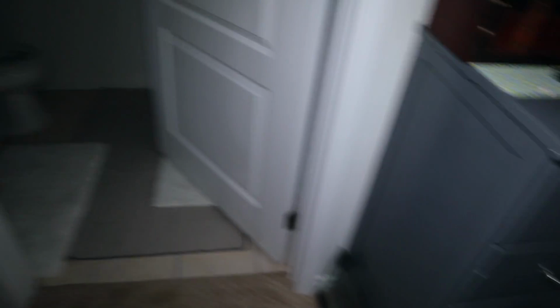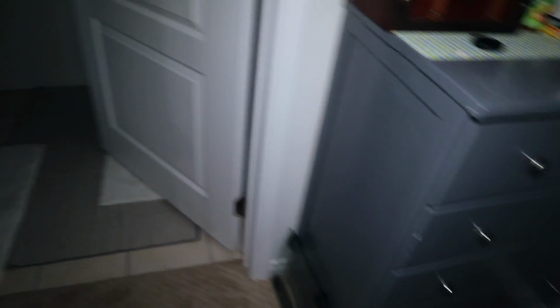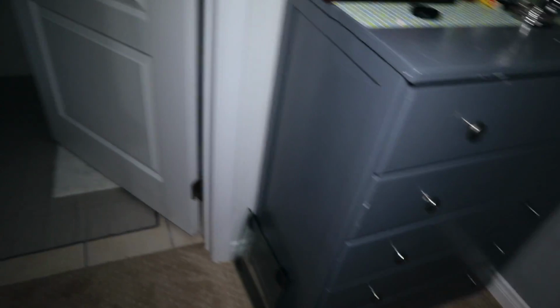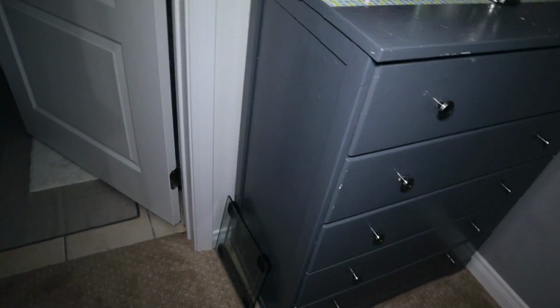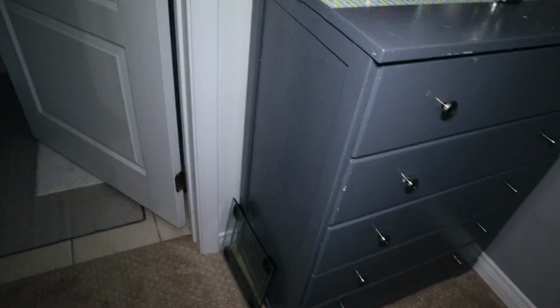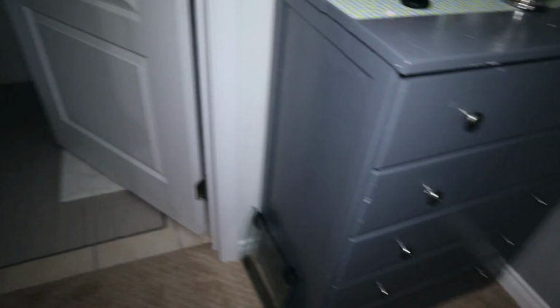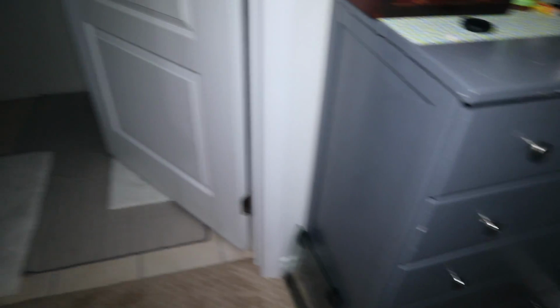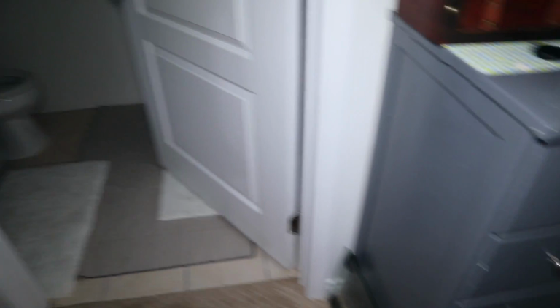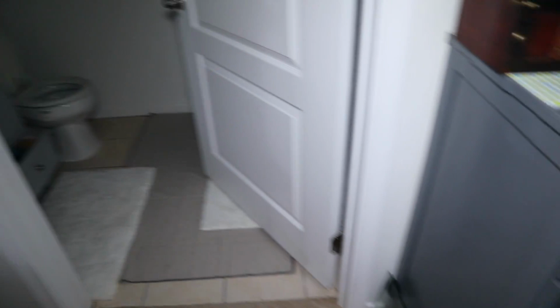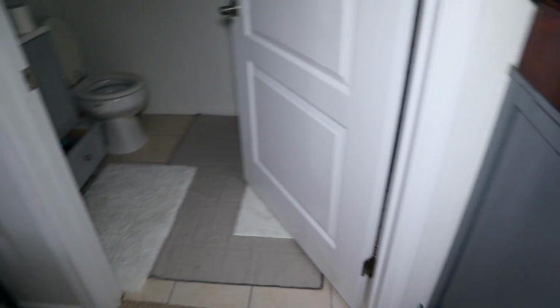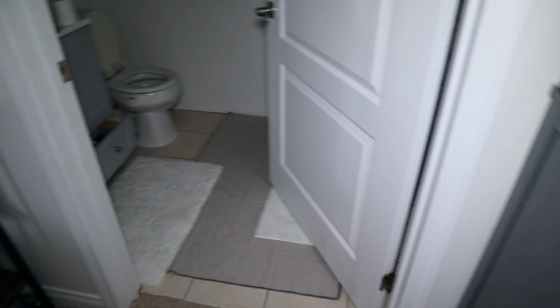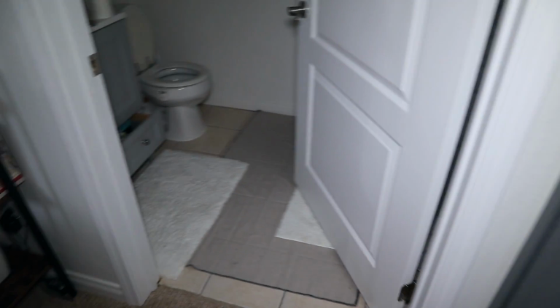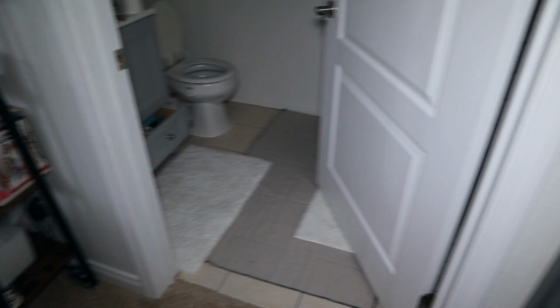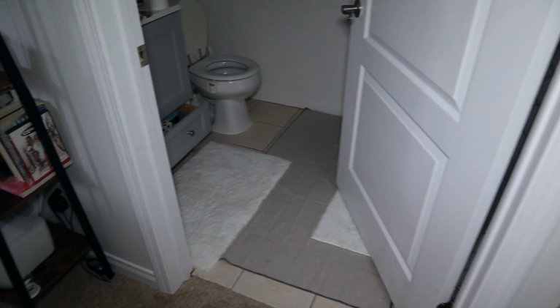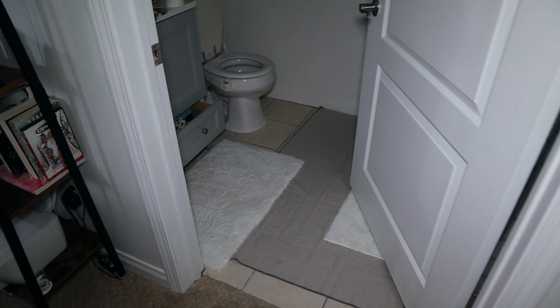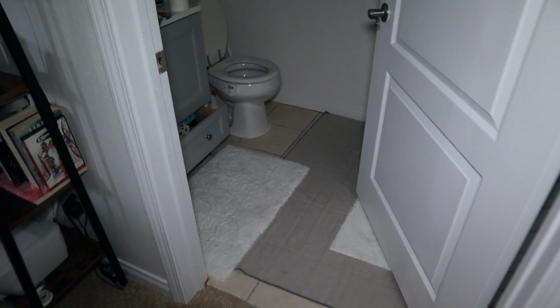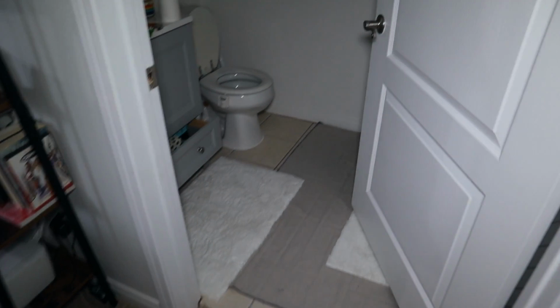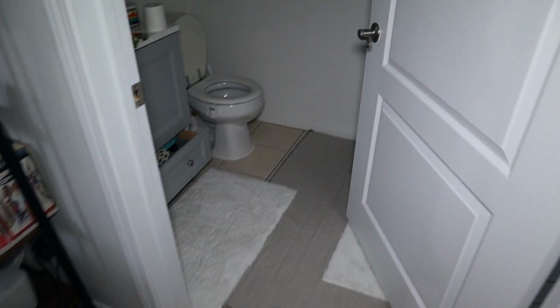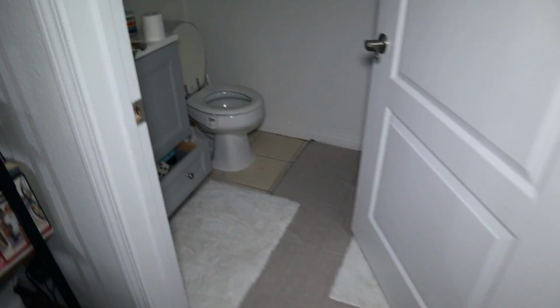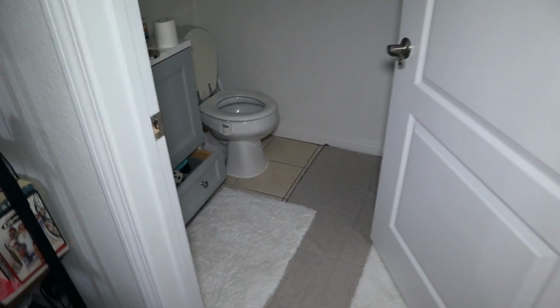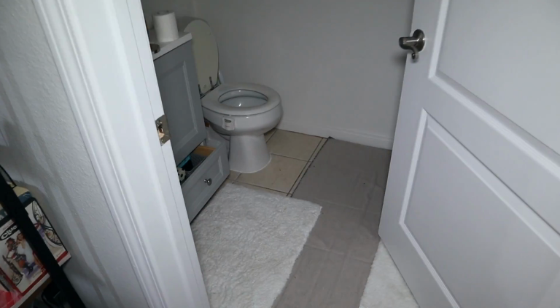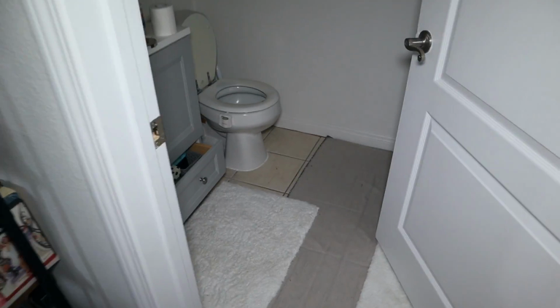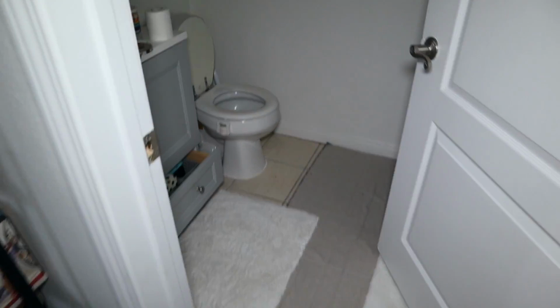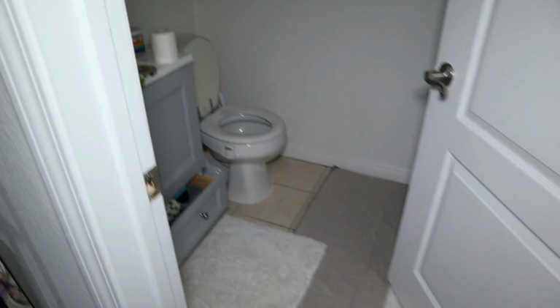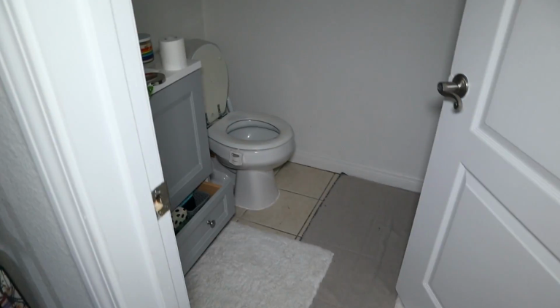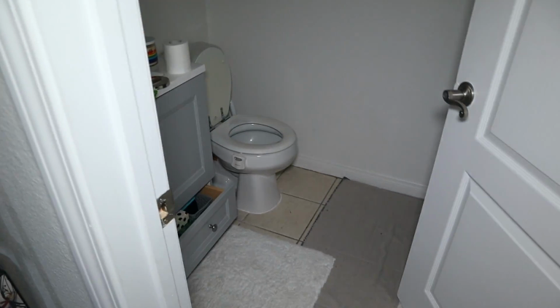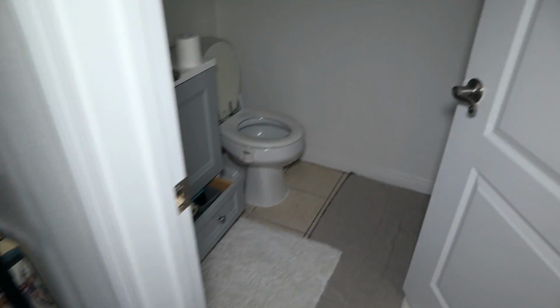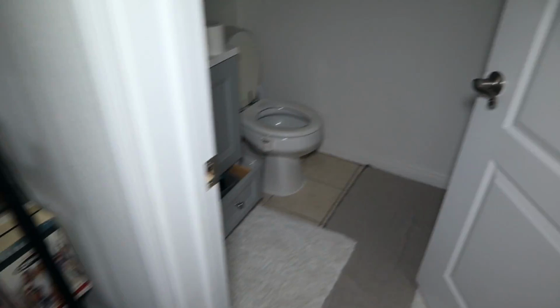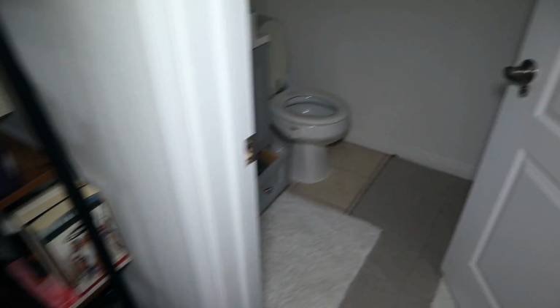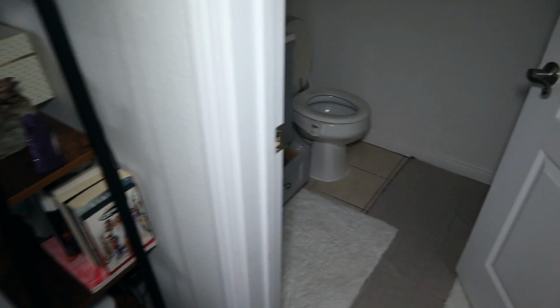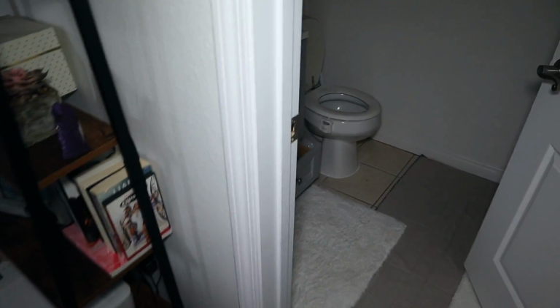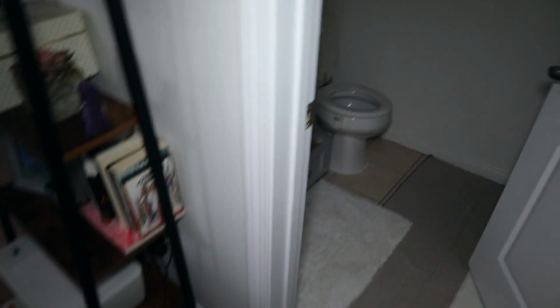Bathroom scale. The lights — is it catching me? Nope, it's not catching me.